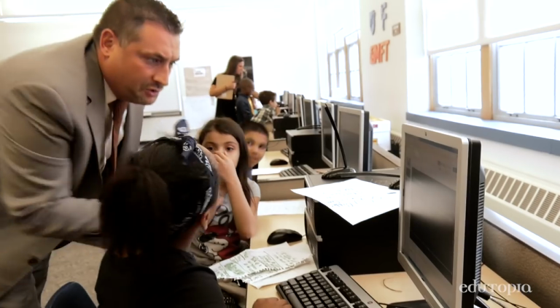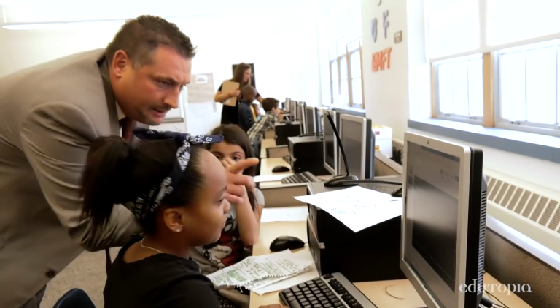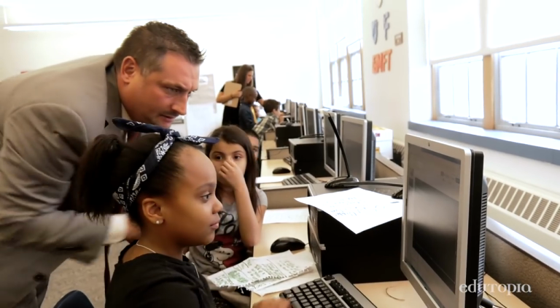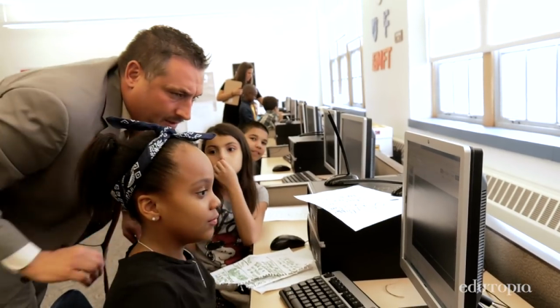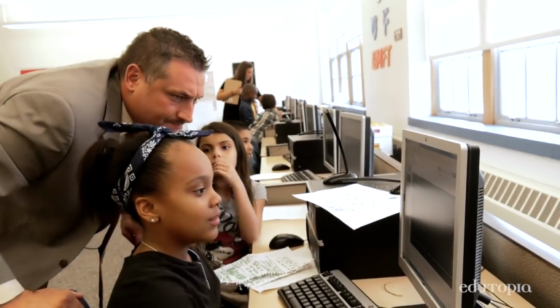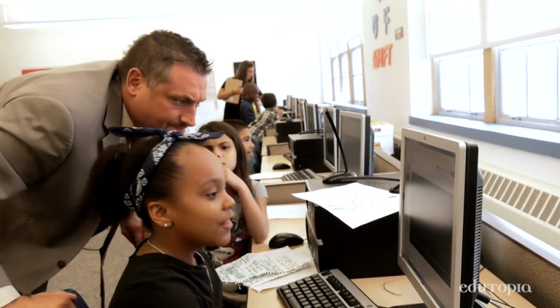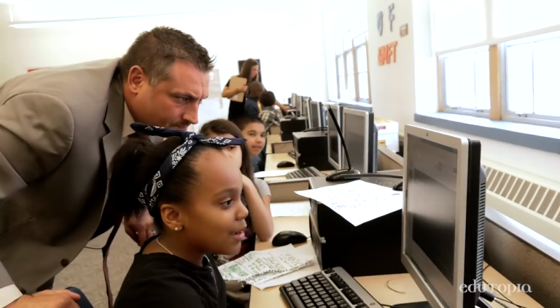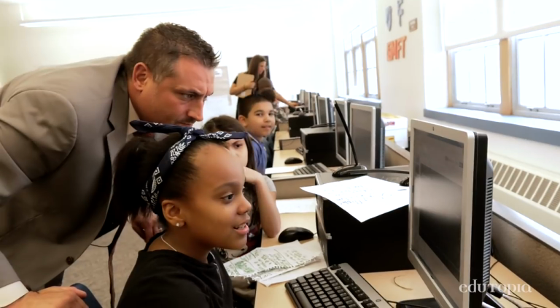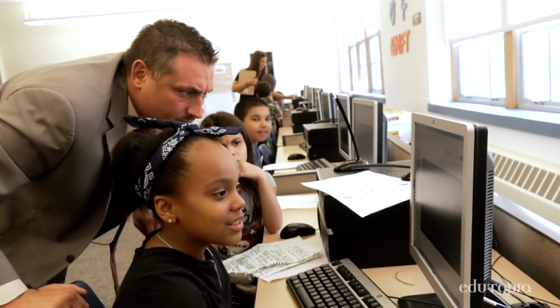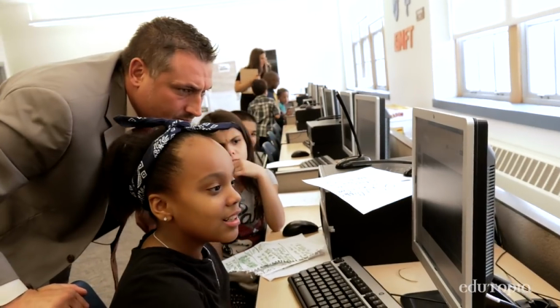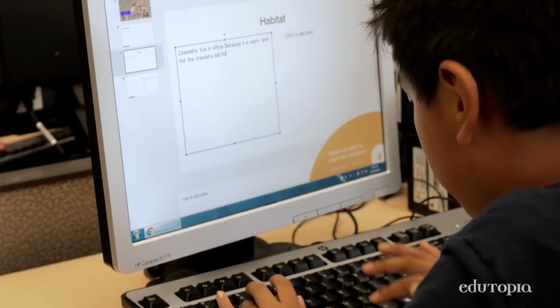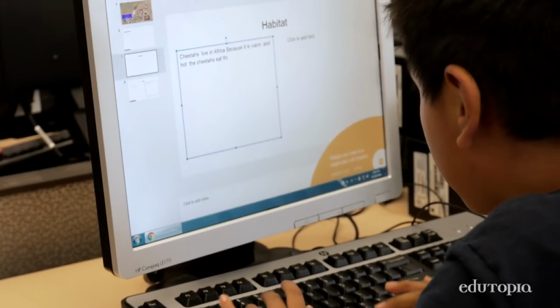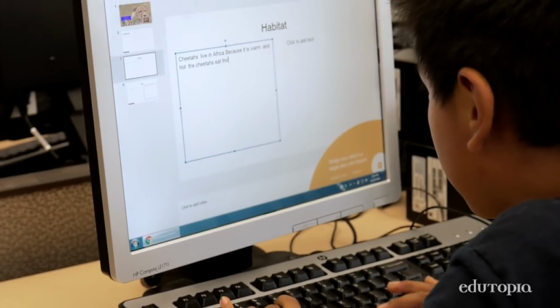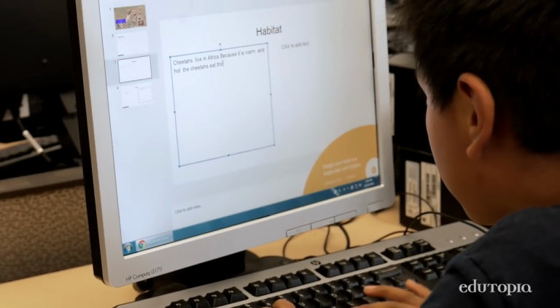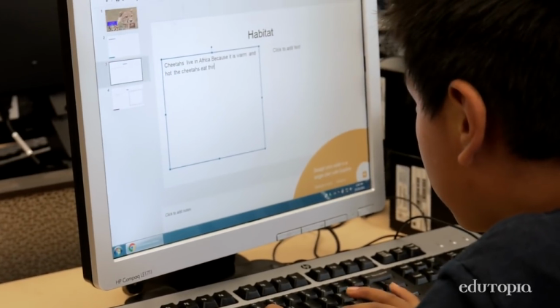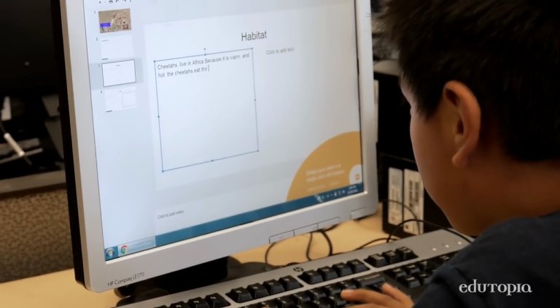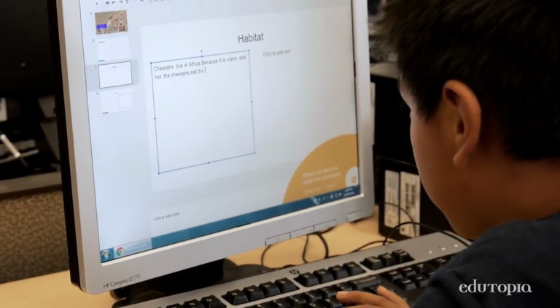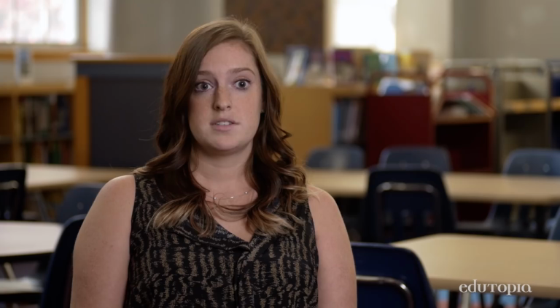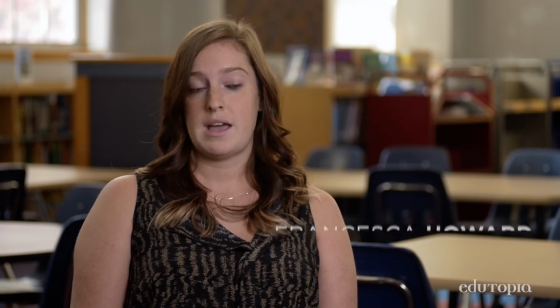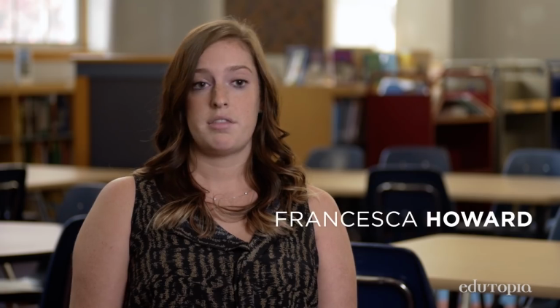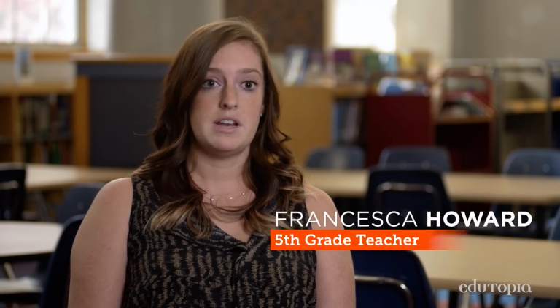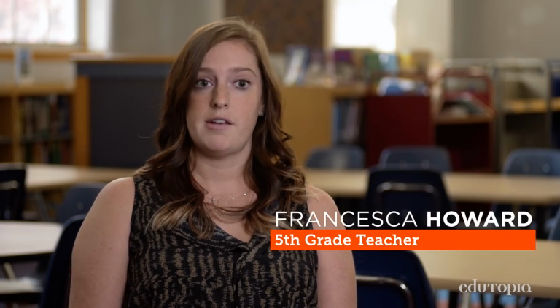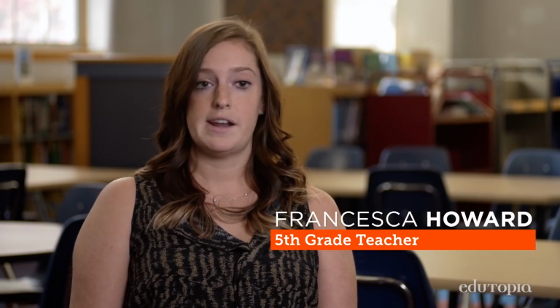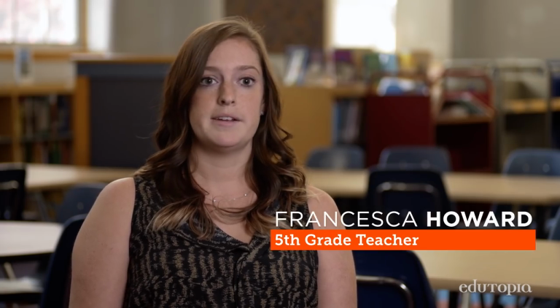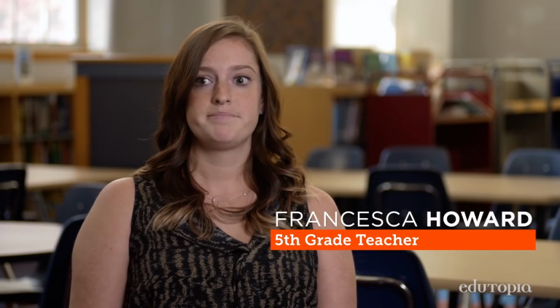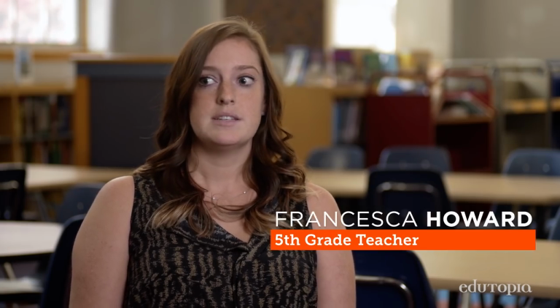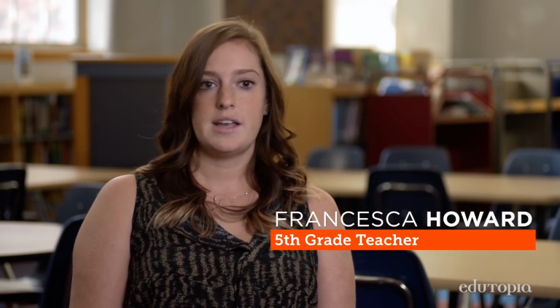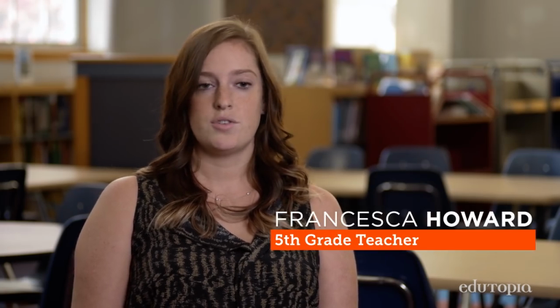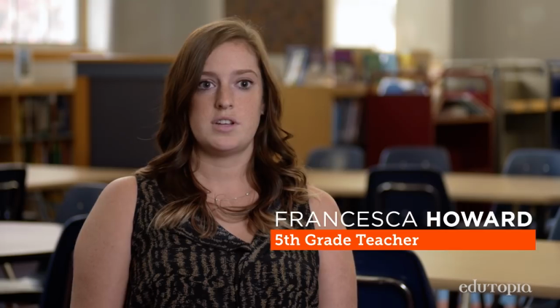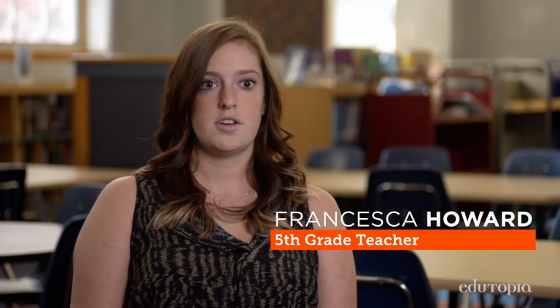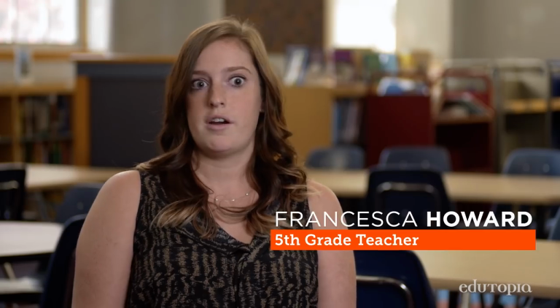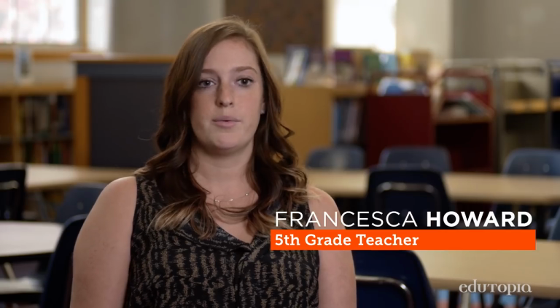Can you read that back to me? Technology gets used through all curriculum subjects — math, reading, writing, science, social studies, art, everywhere.